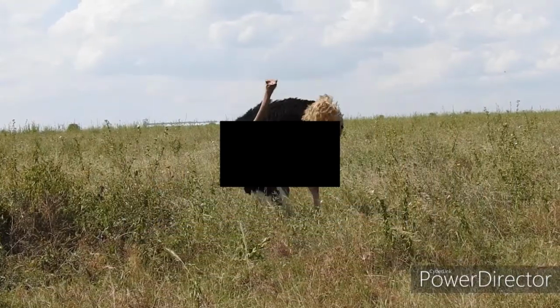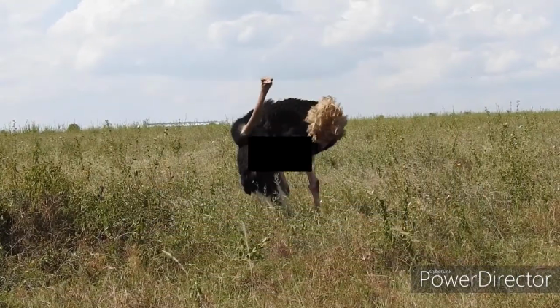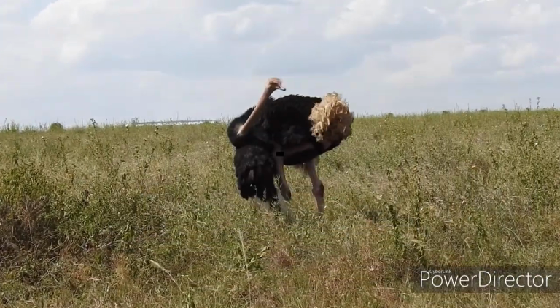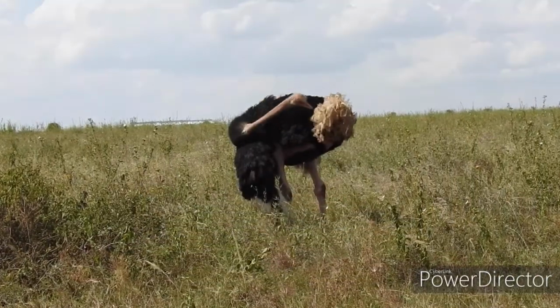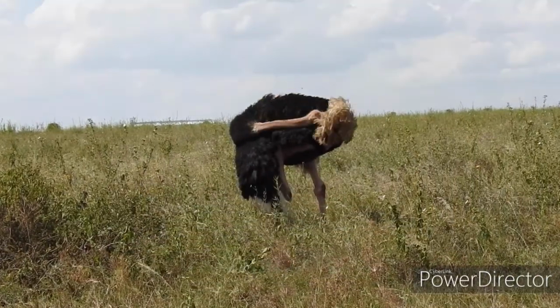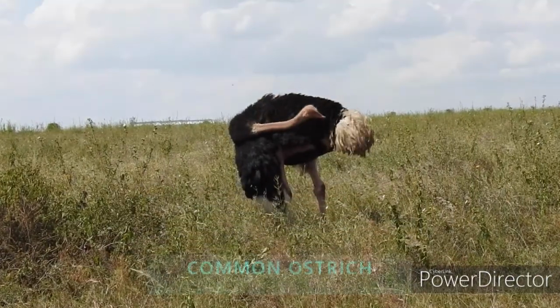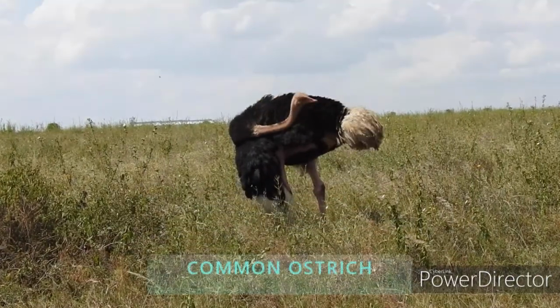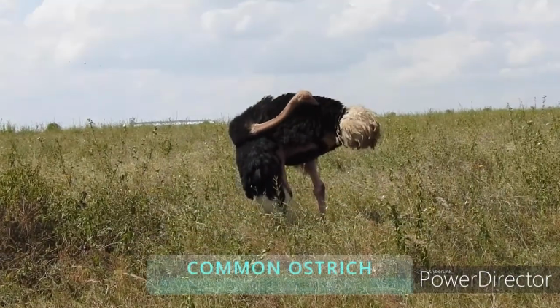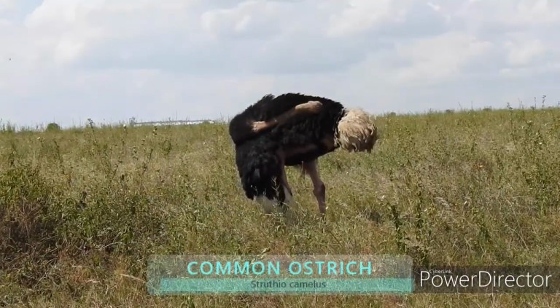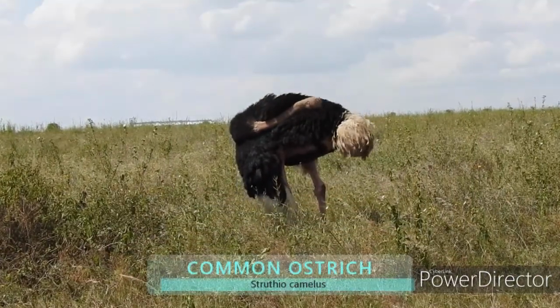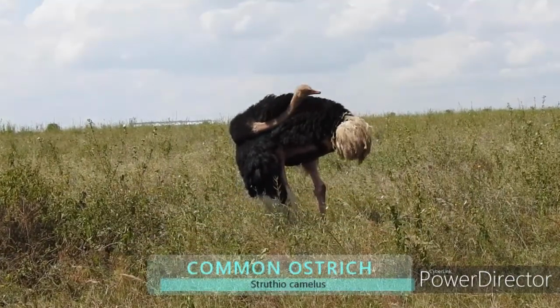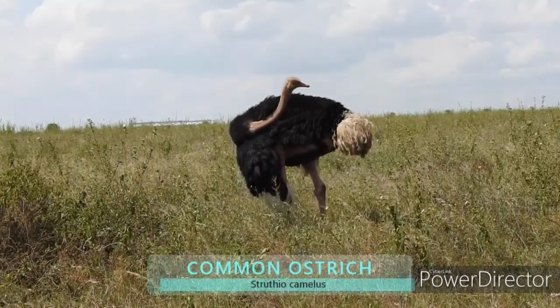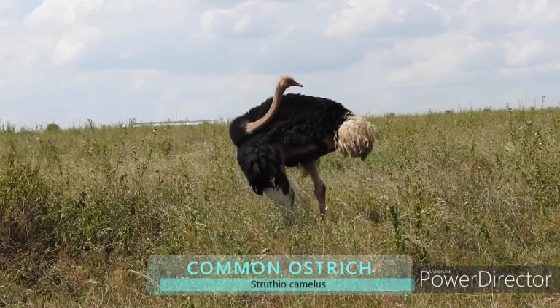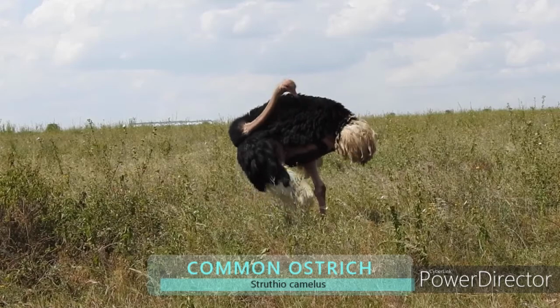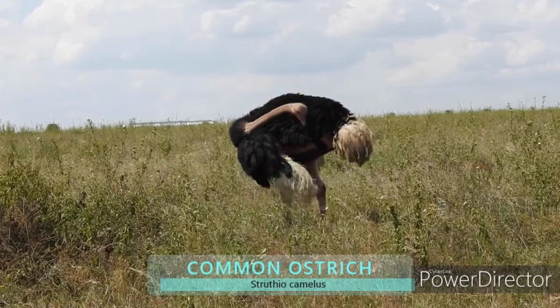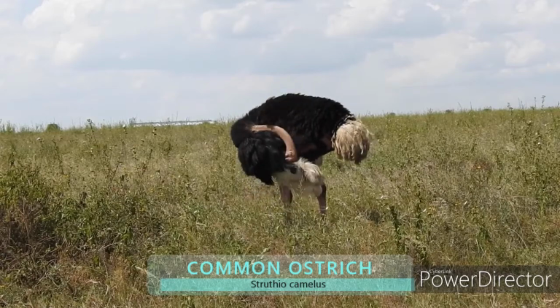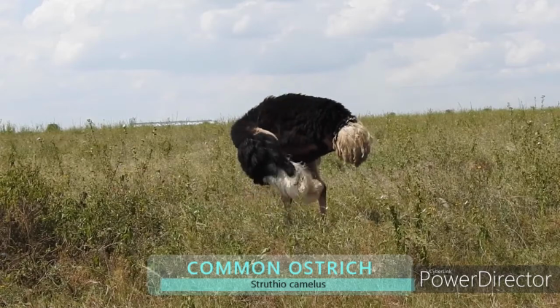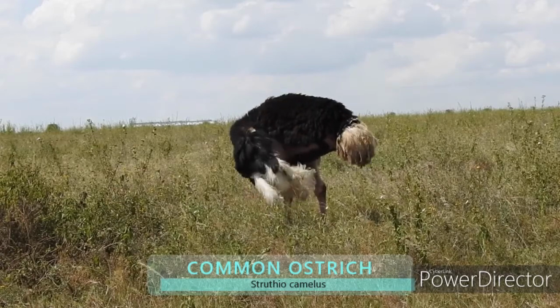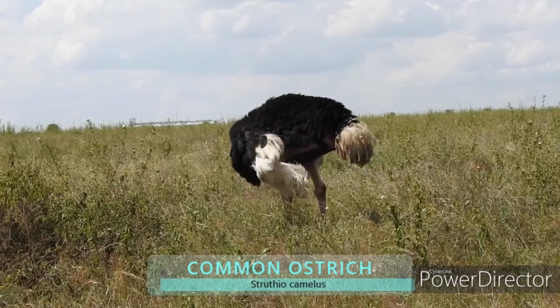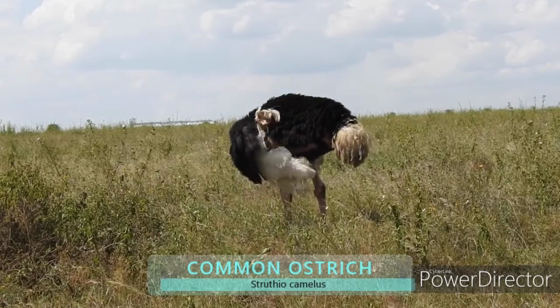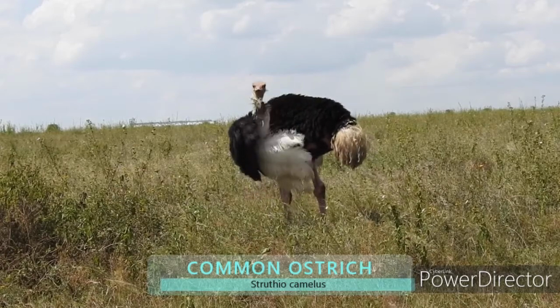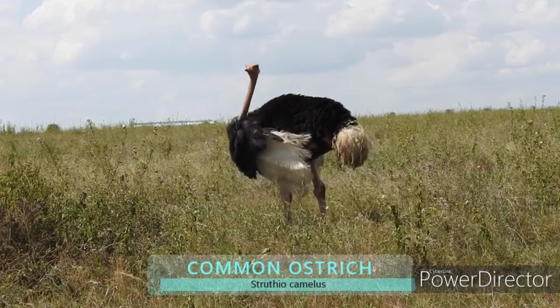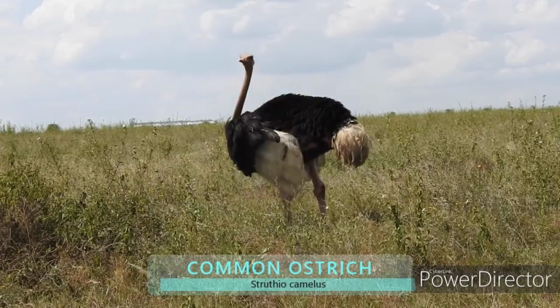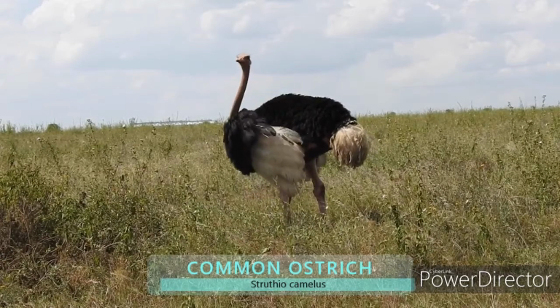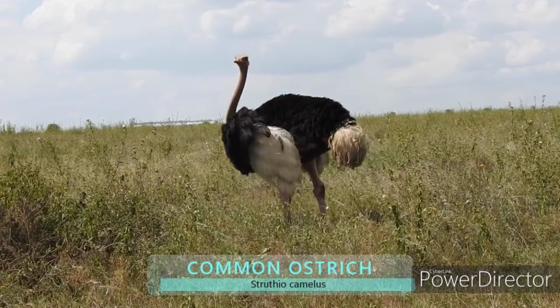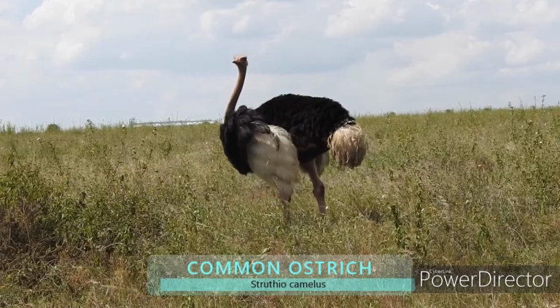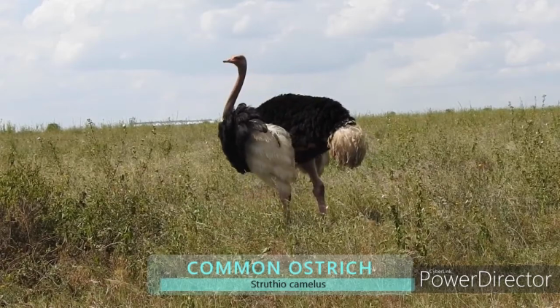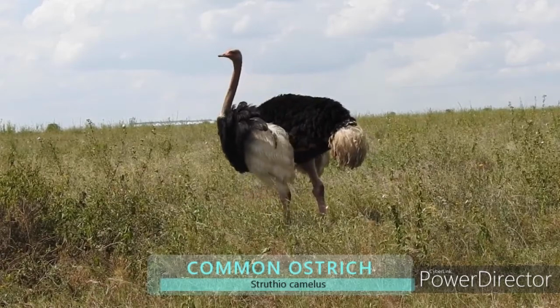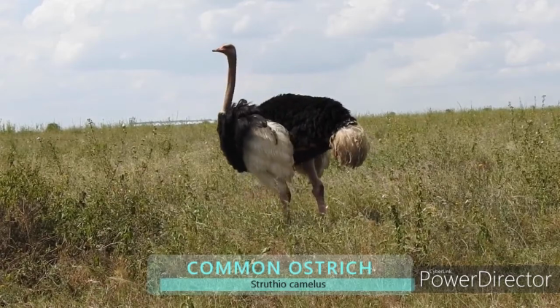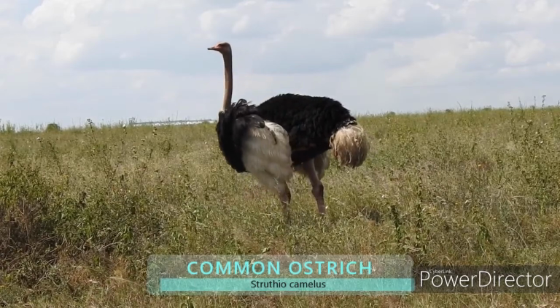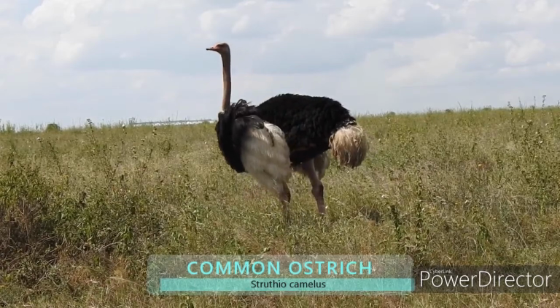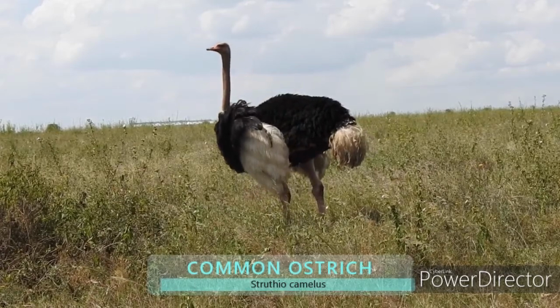This is a common ostrich. You can find many of them on the plains of Nairobi National Park.